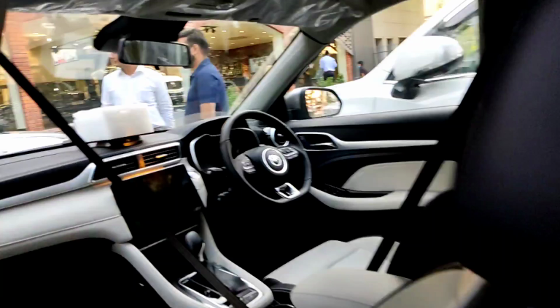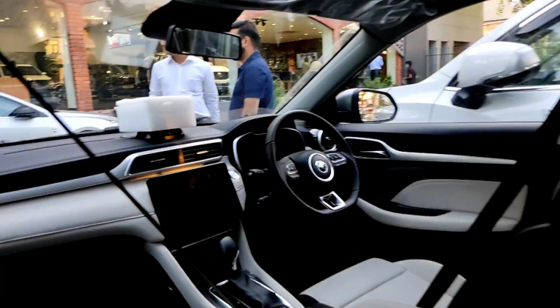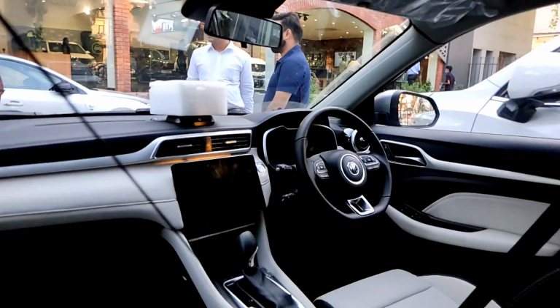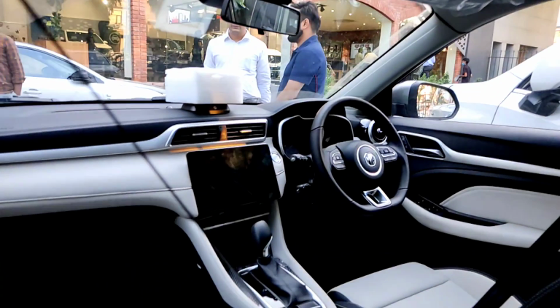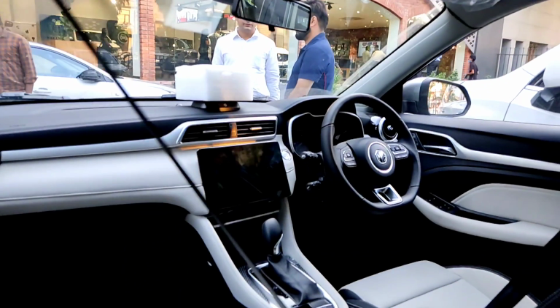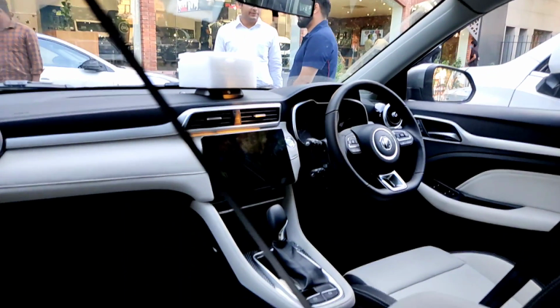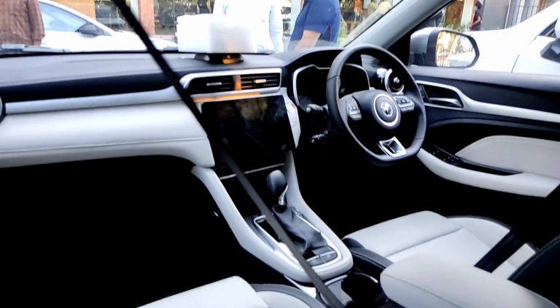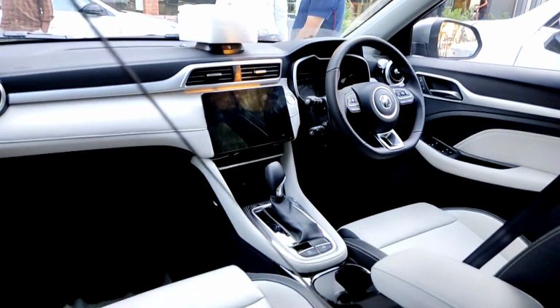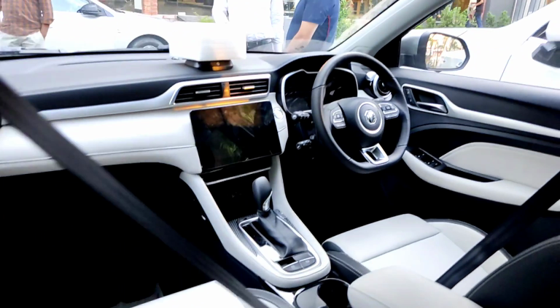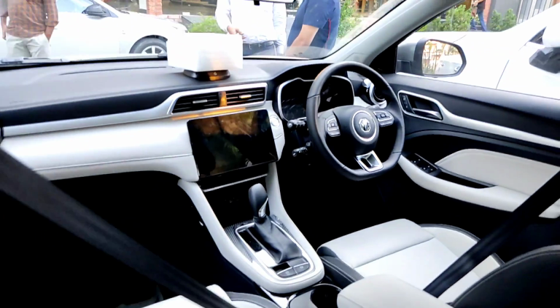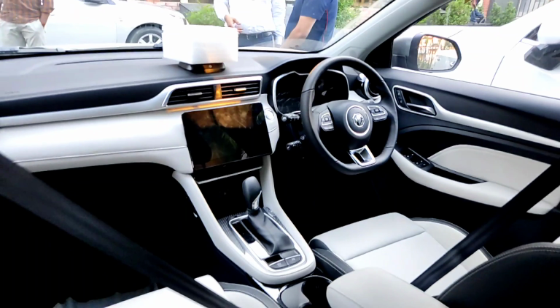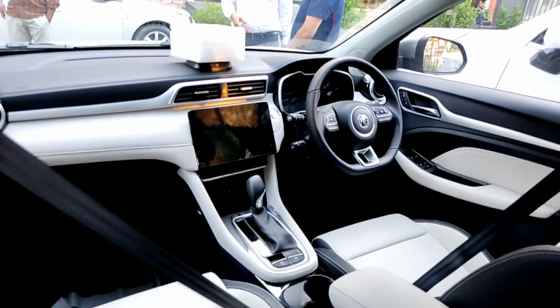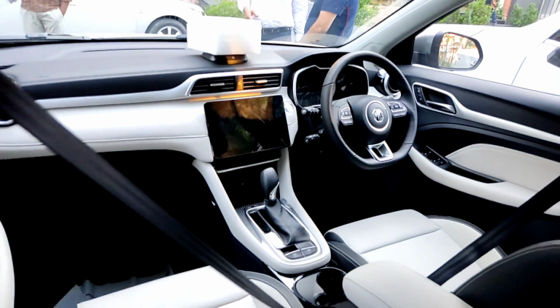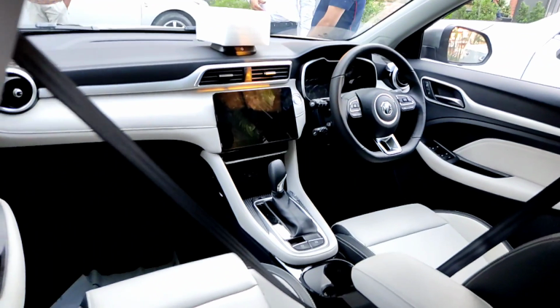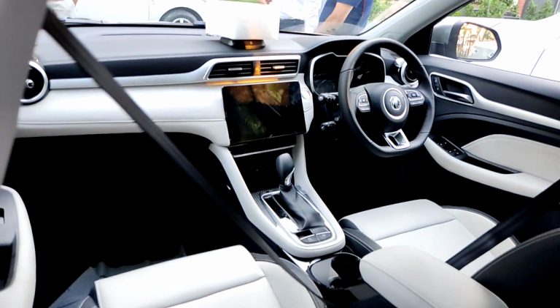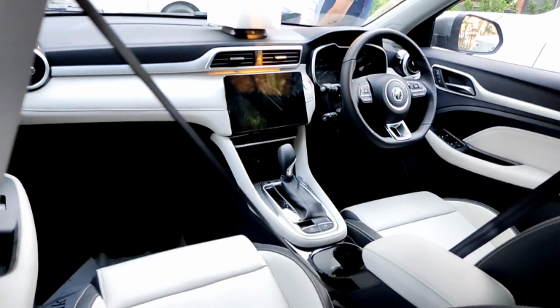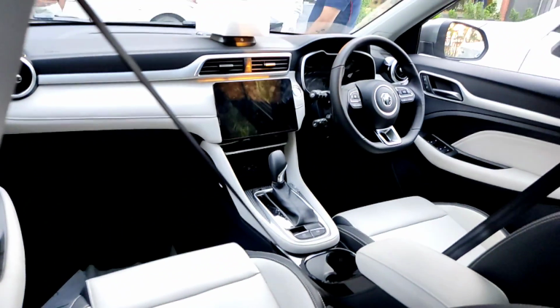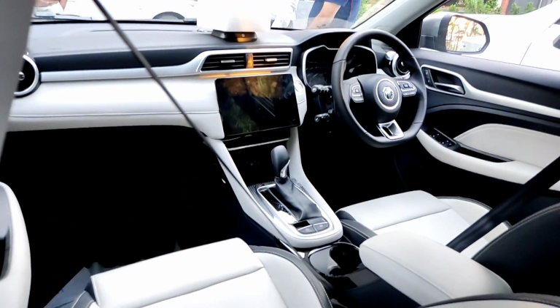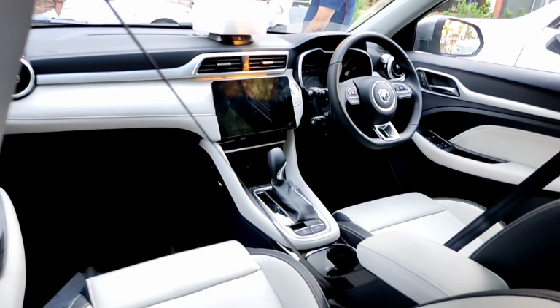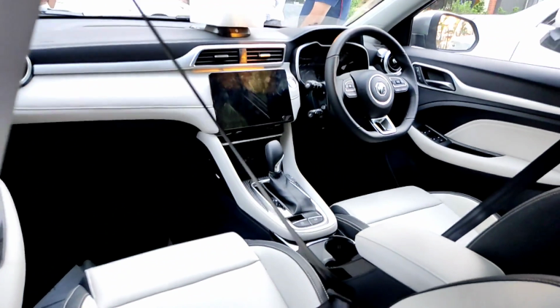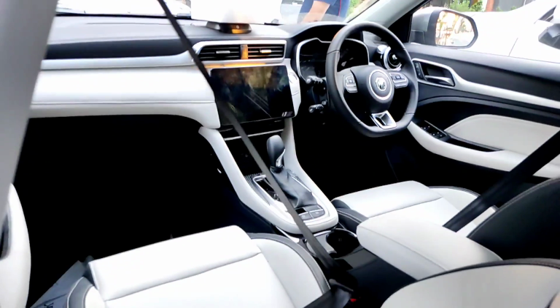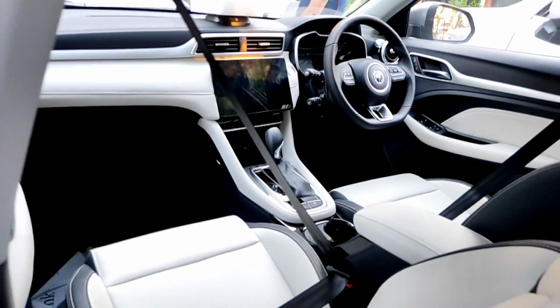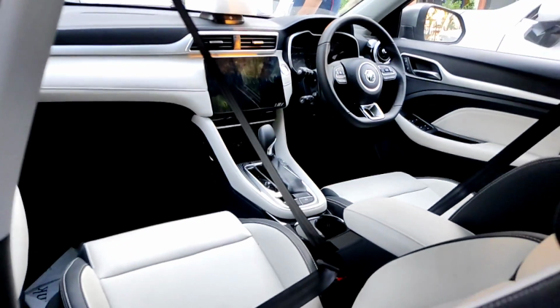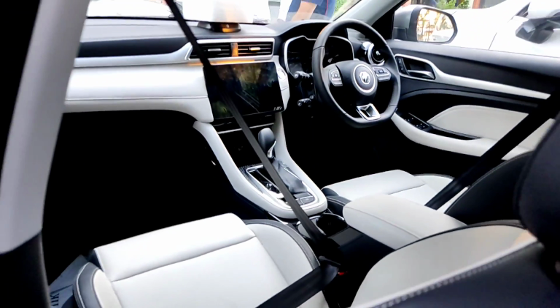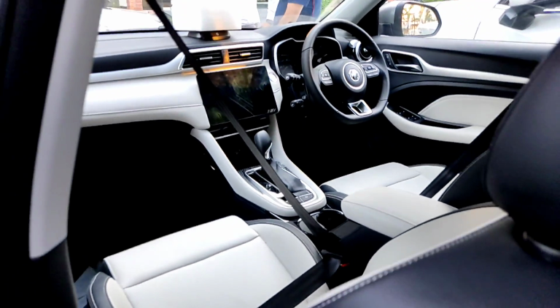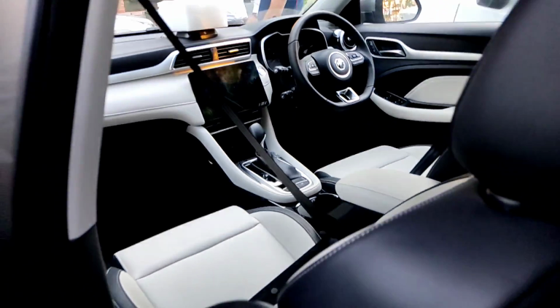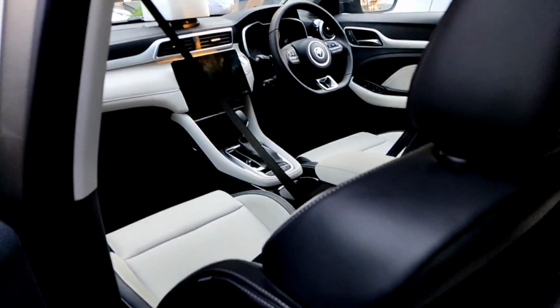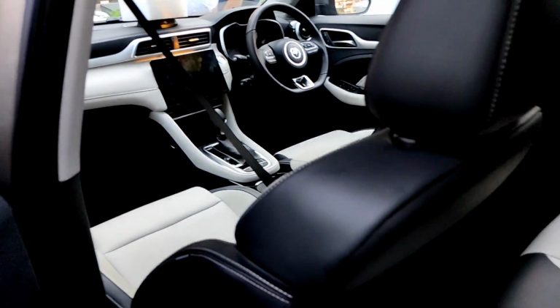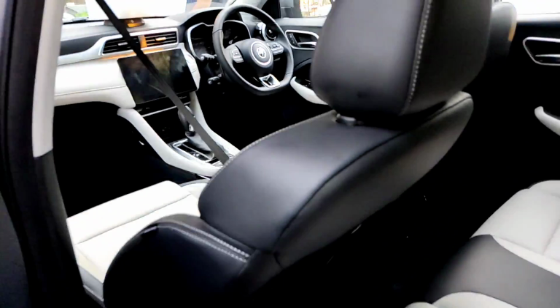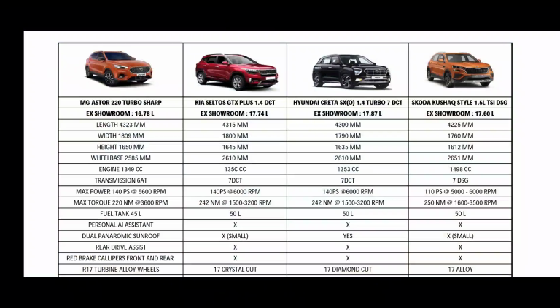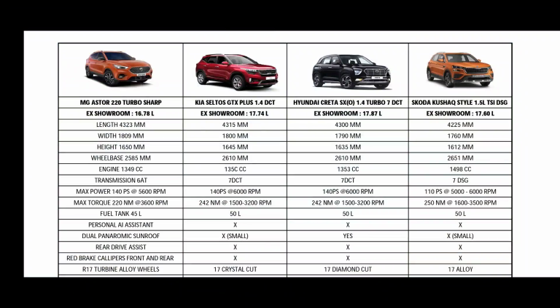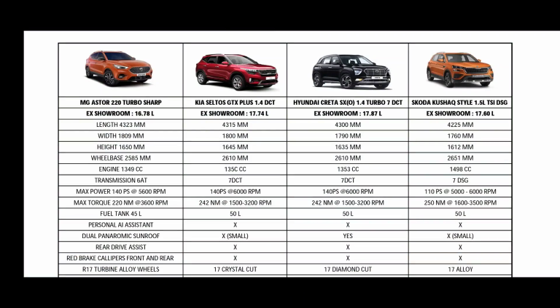Now it's your choice of which interior you want to go with — beige and black, or Stangari Red.